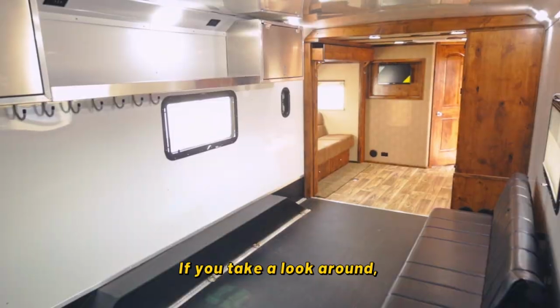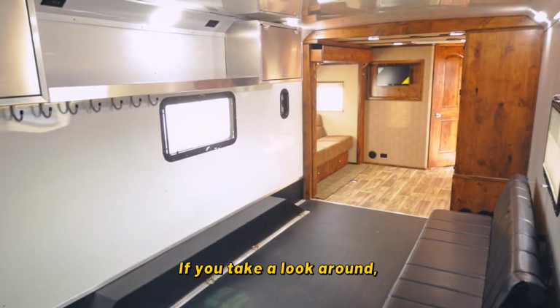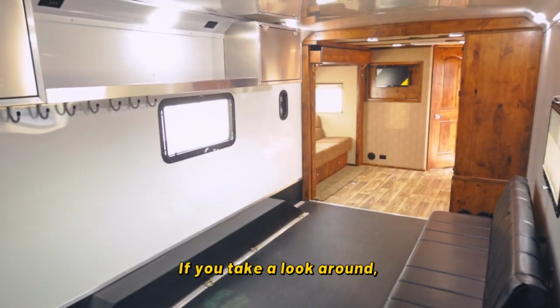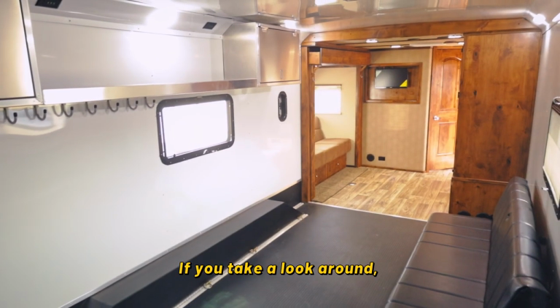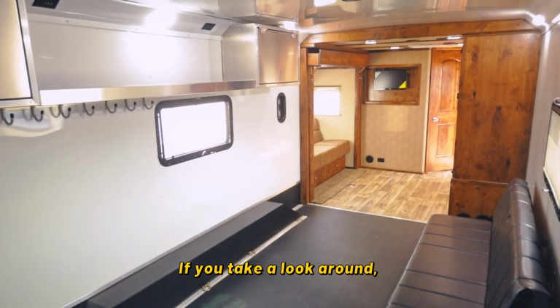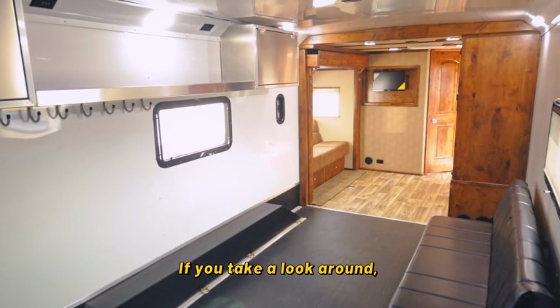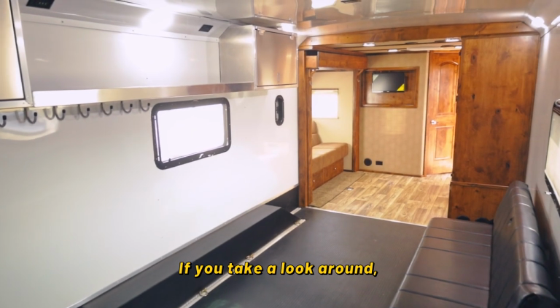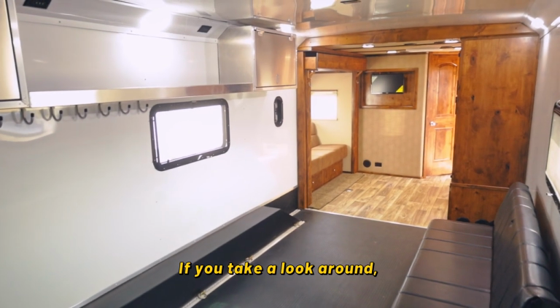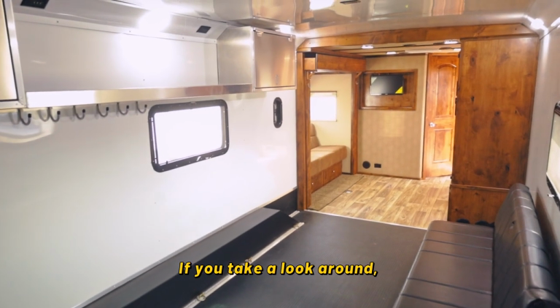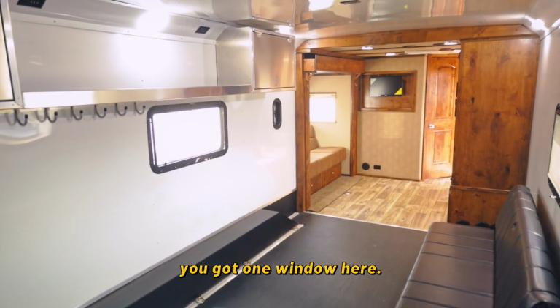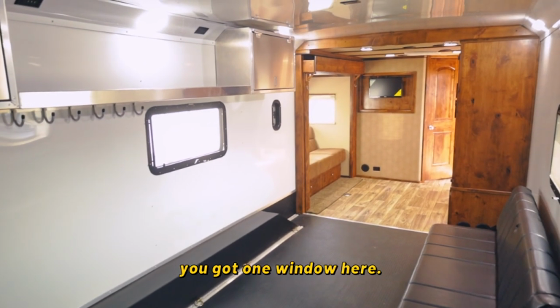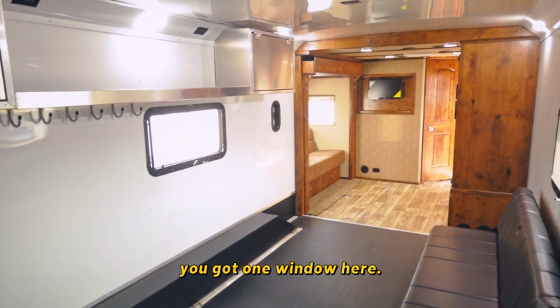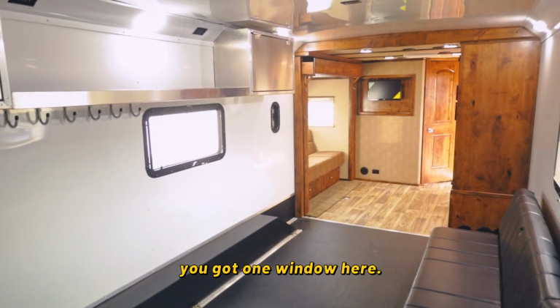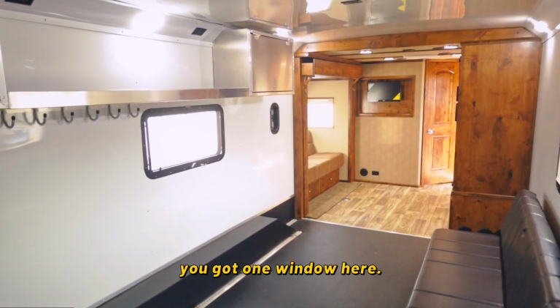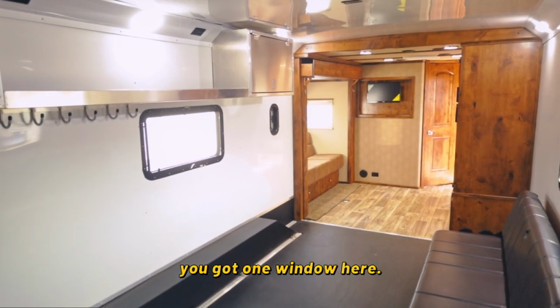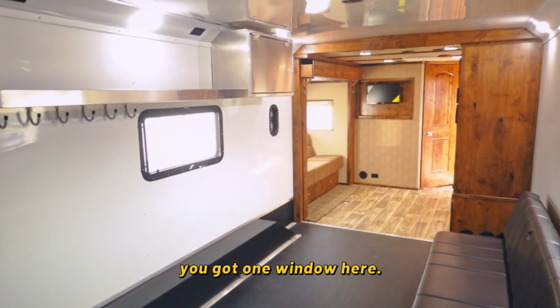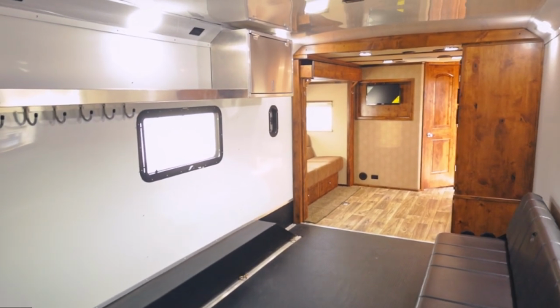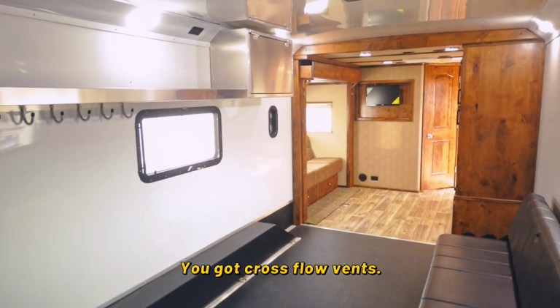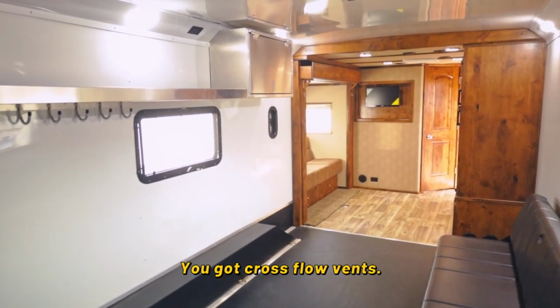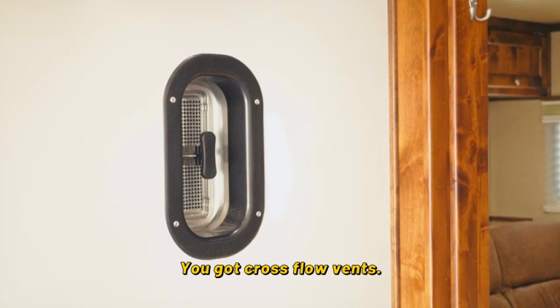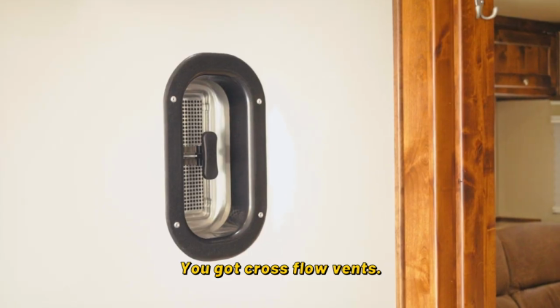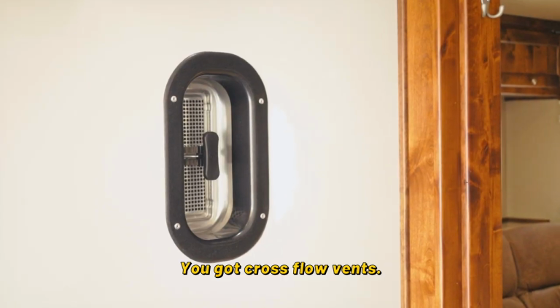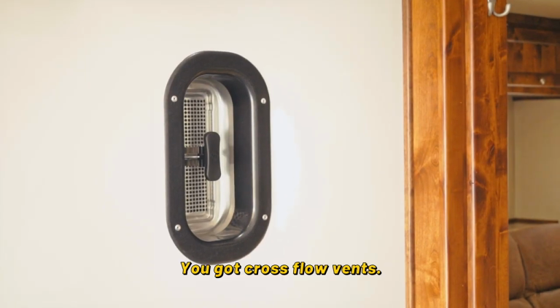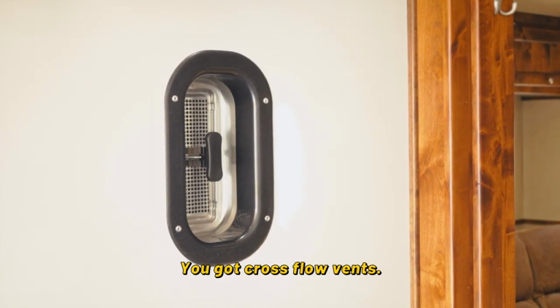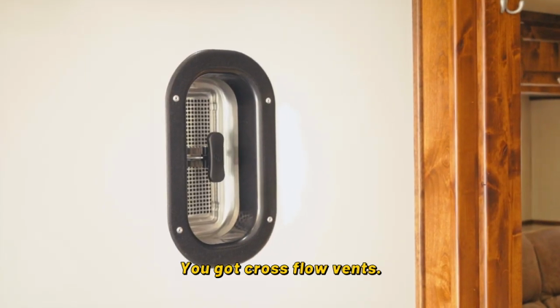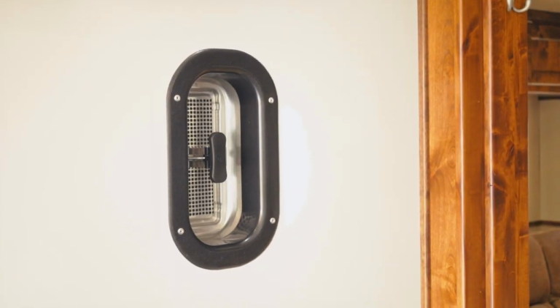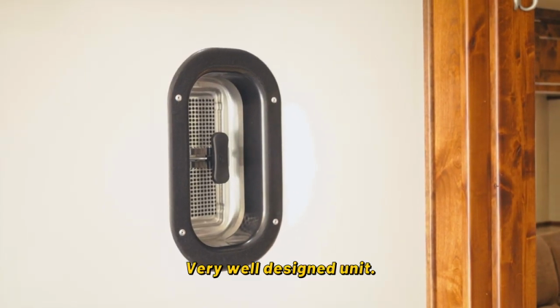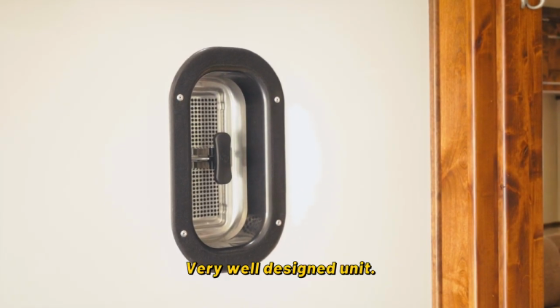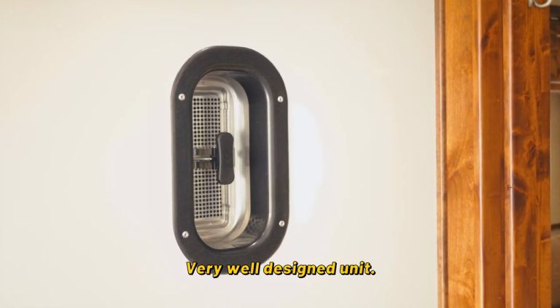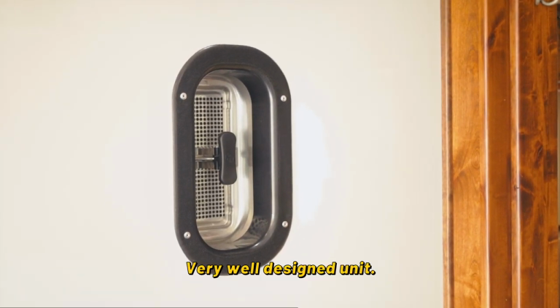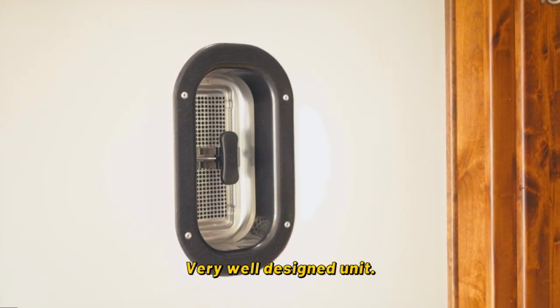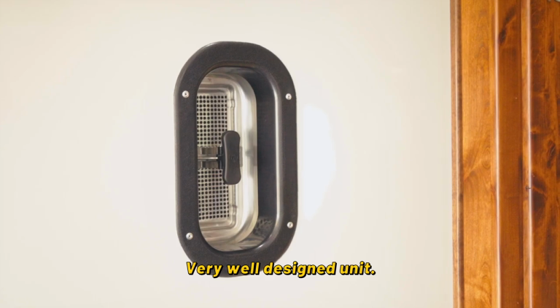If you take a look around, you've got one window here and cross flow vents. Very well designed unit.